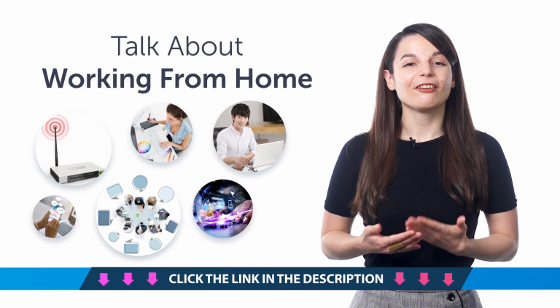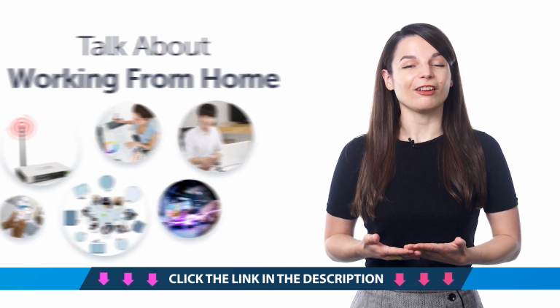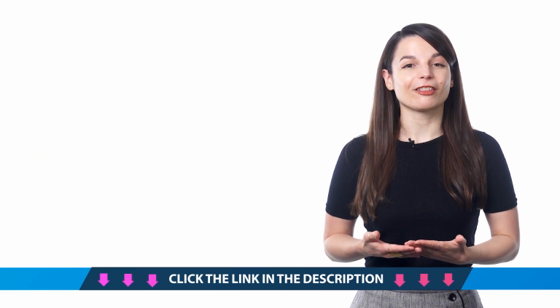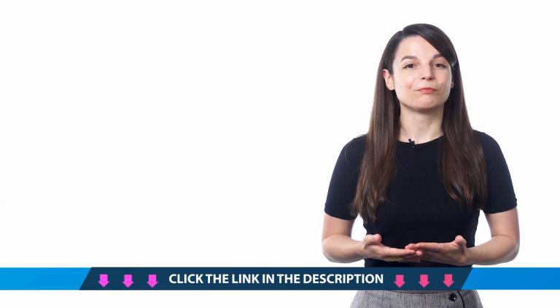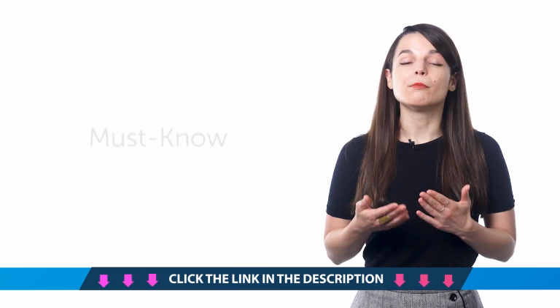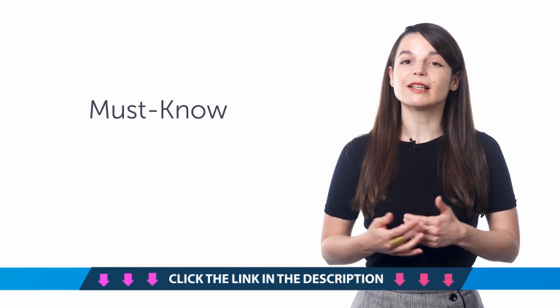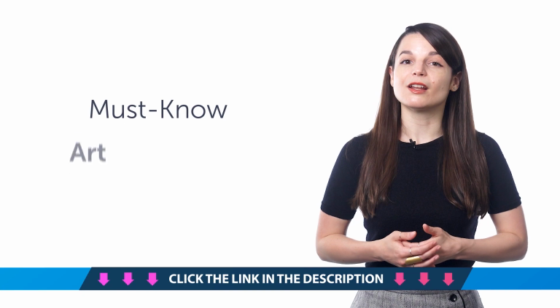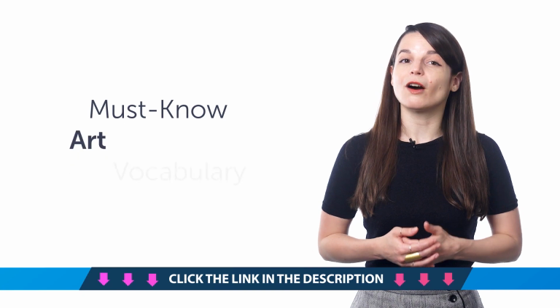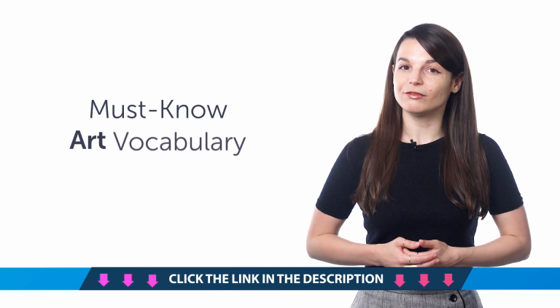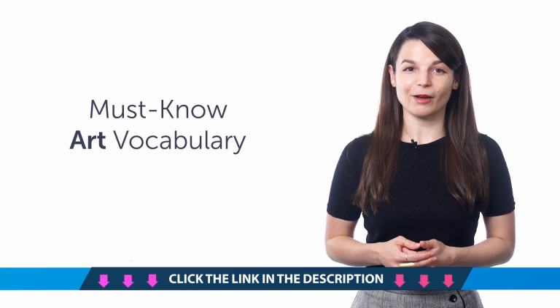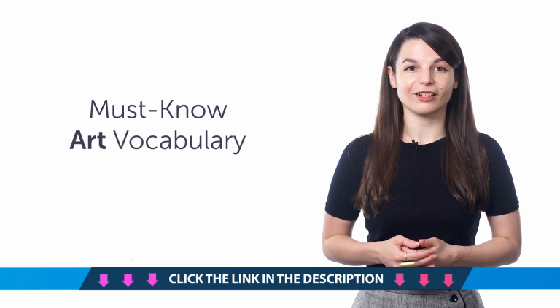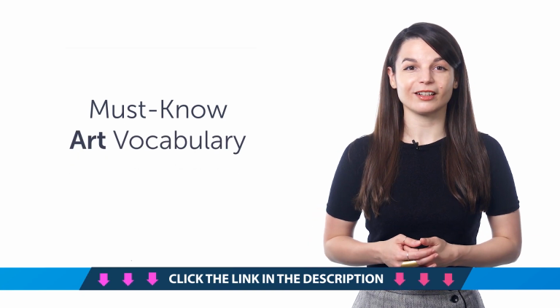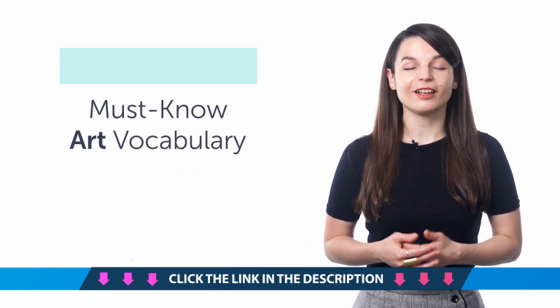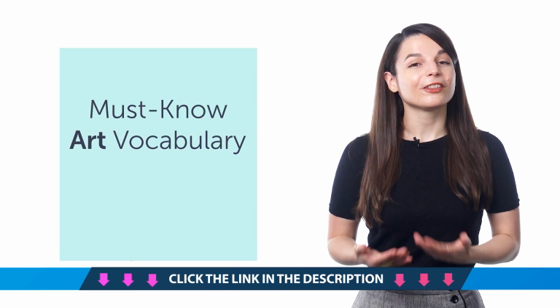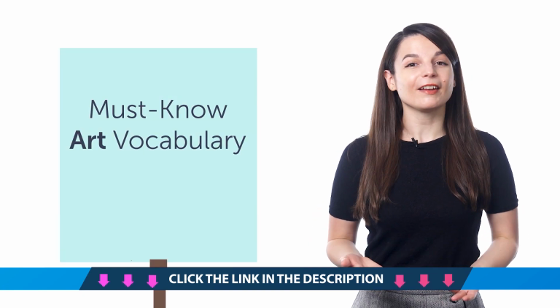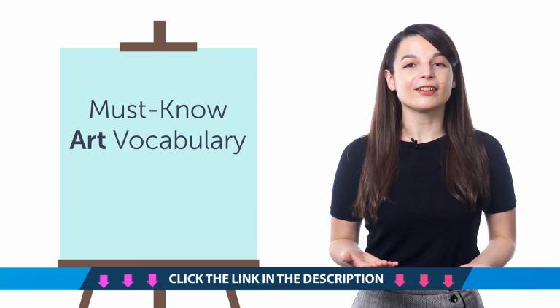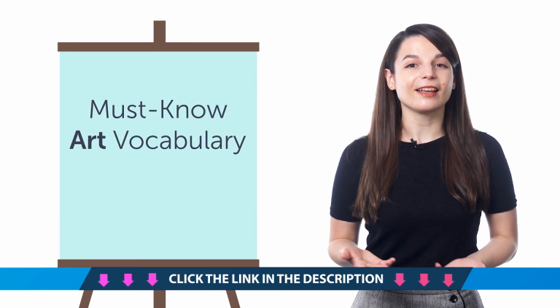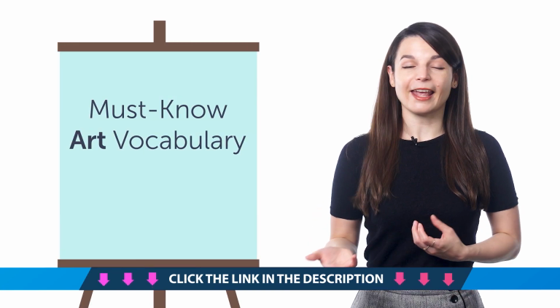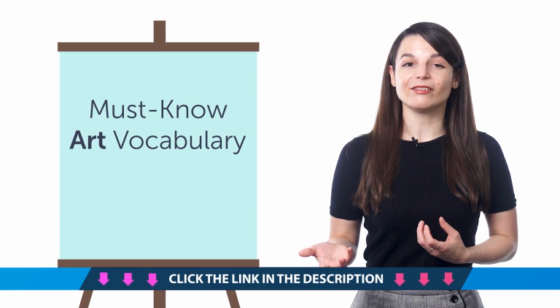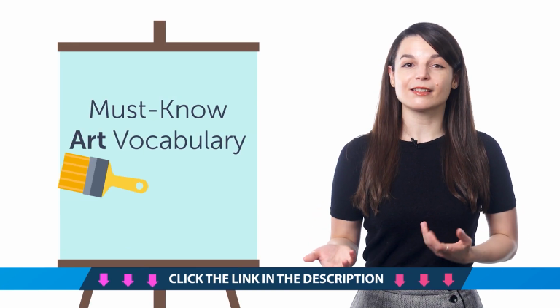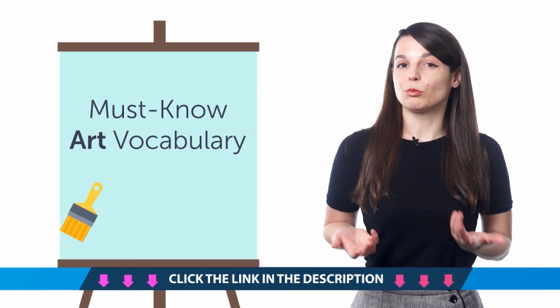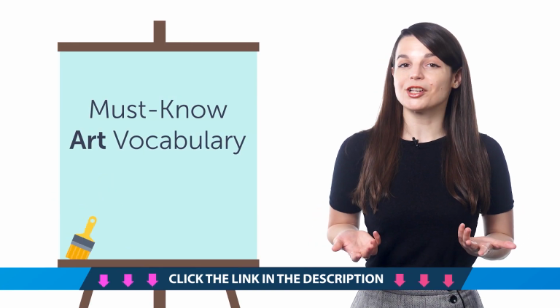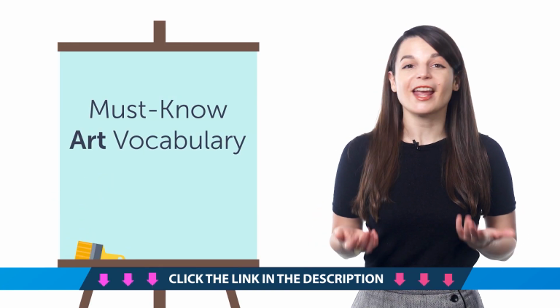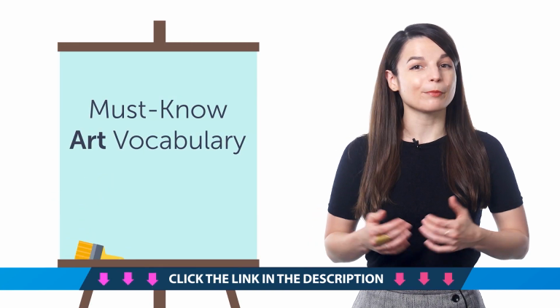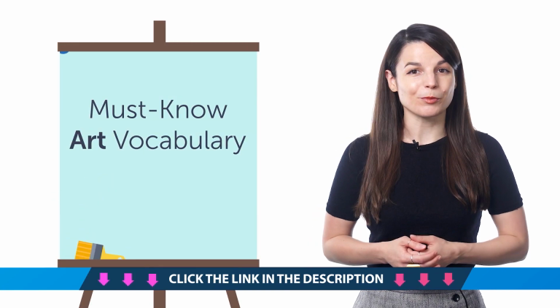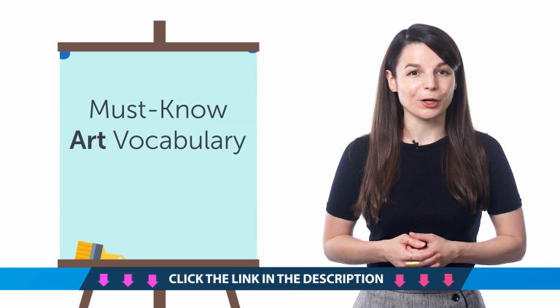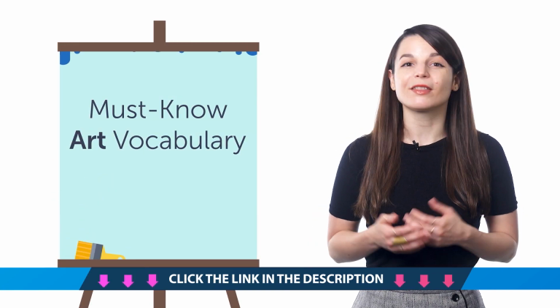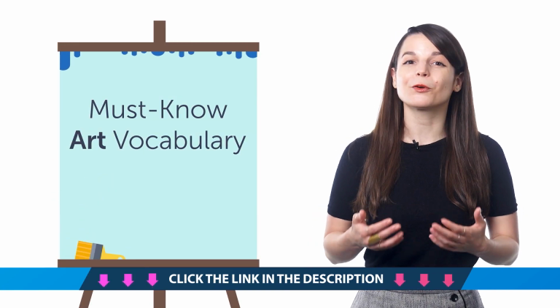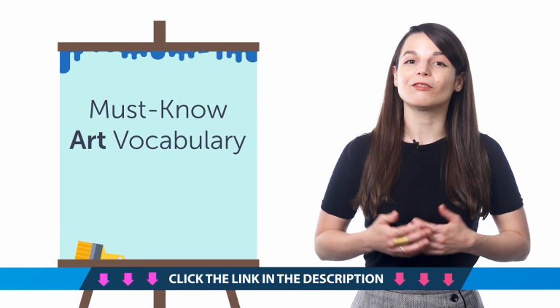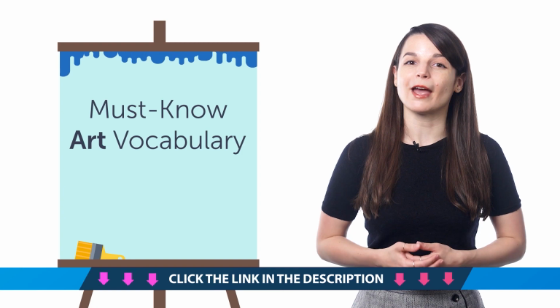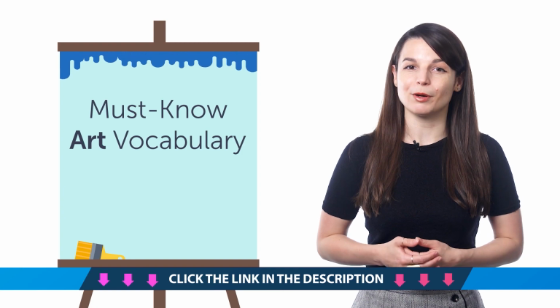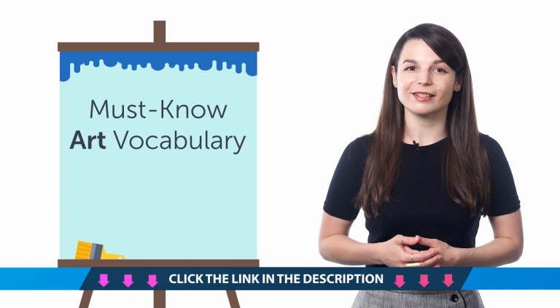Fifth, must-know art vocabulary. Learn how to say canvas, brush, and much more with this quick vocab bonus.